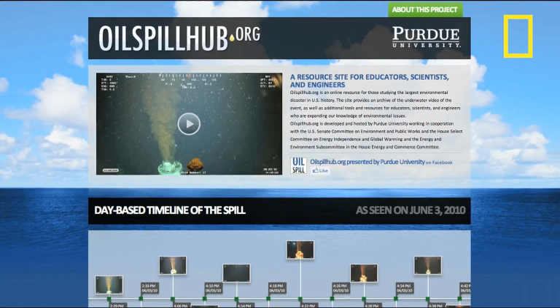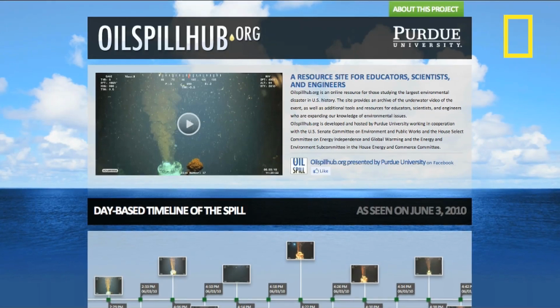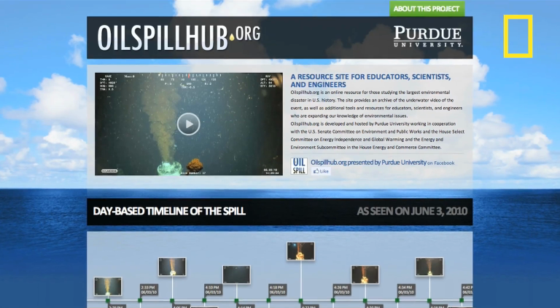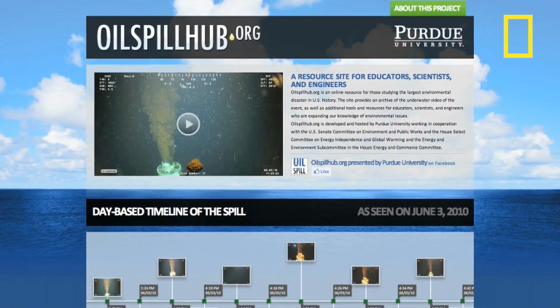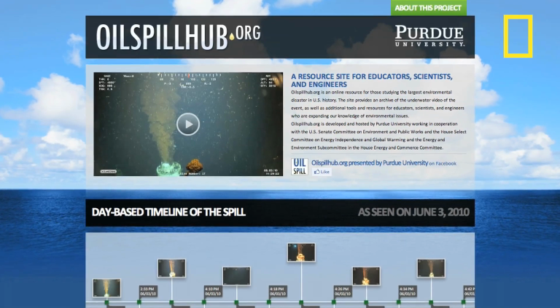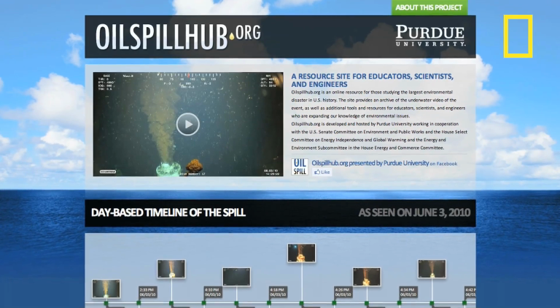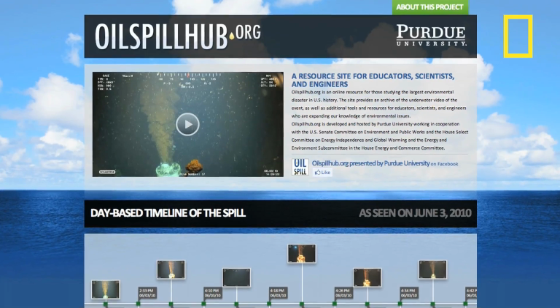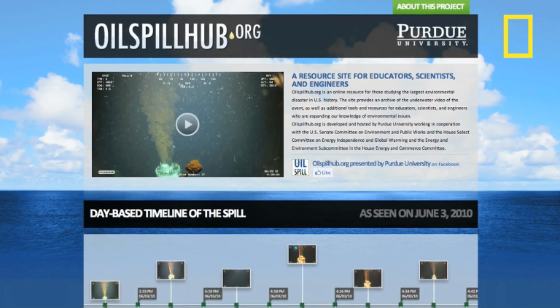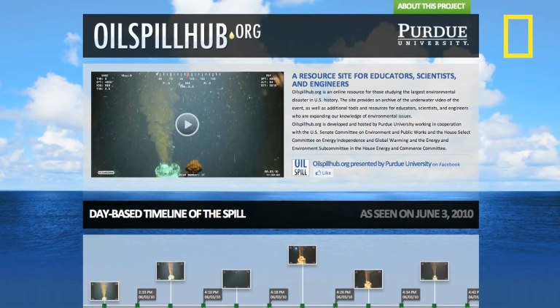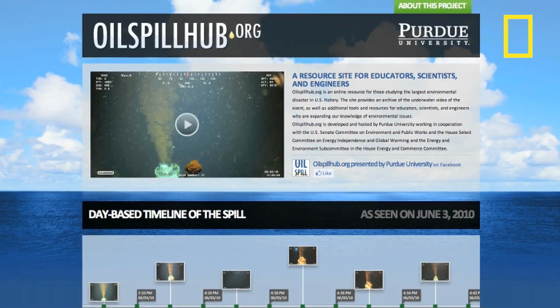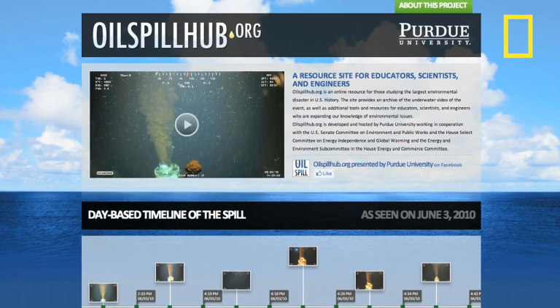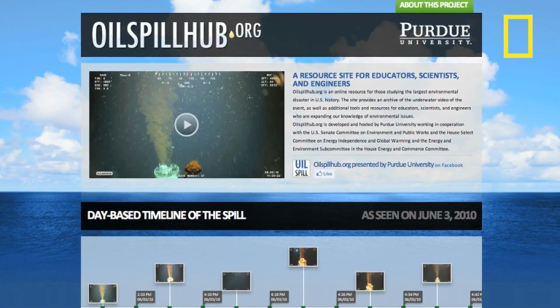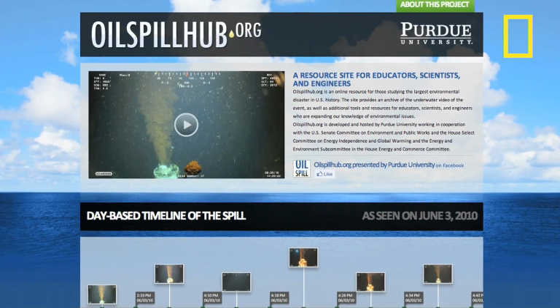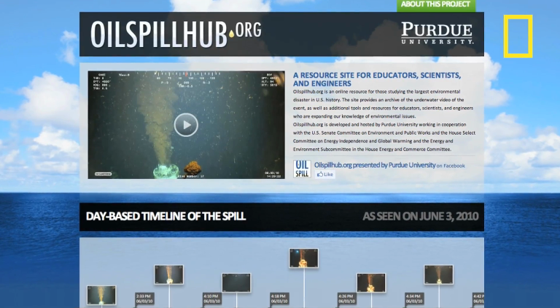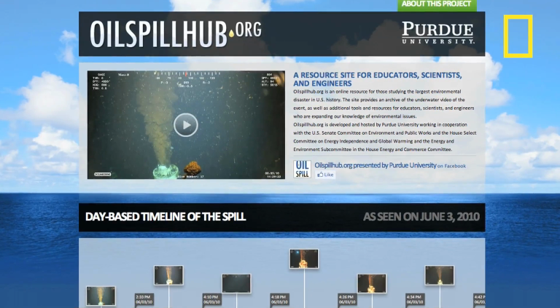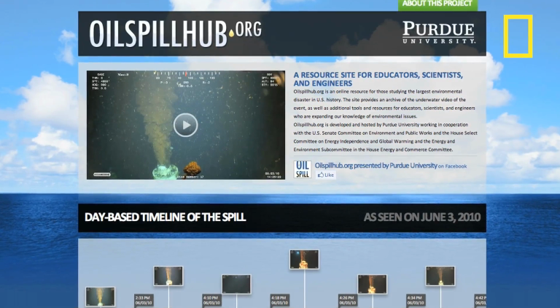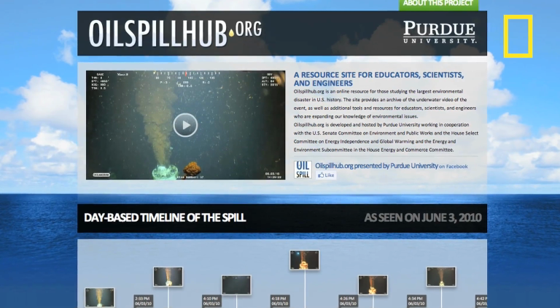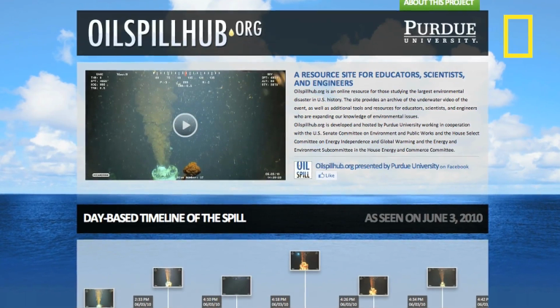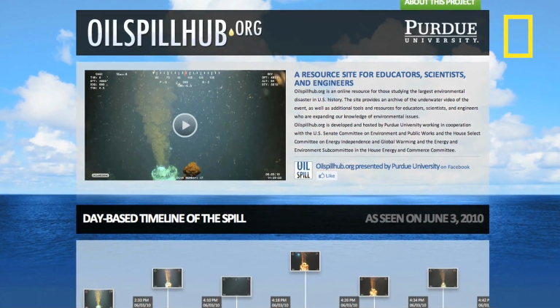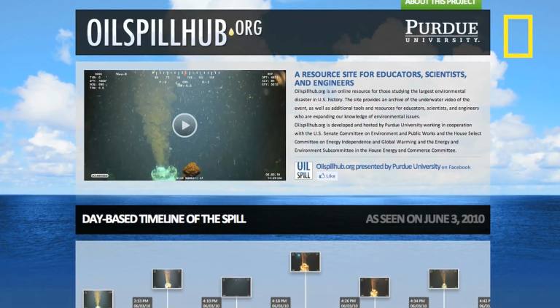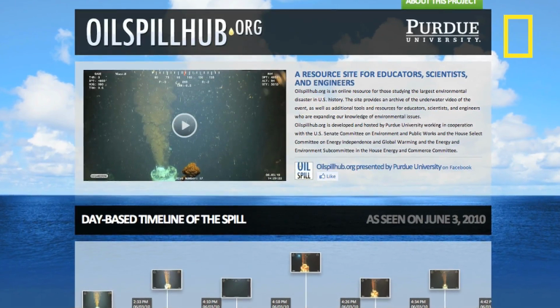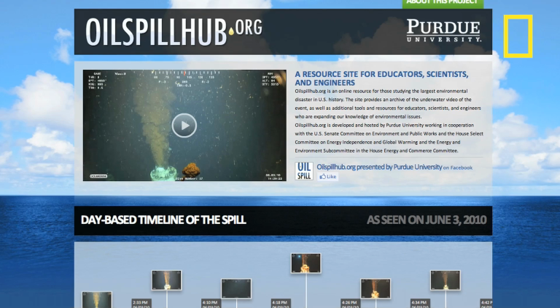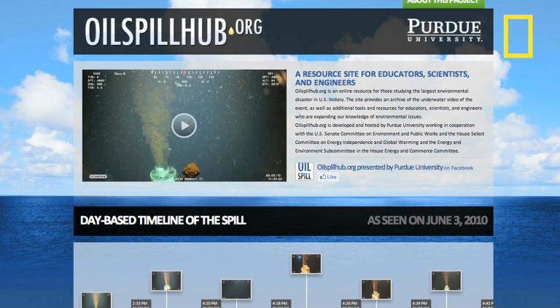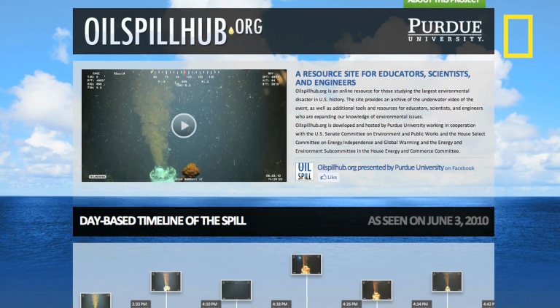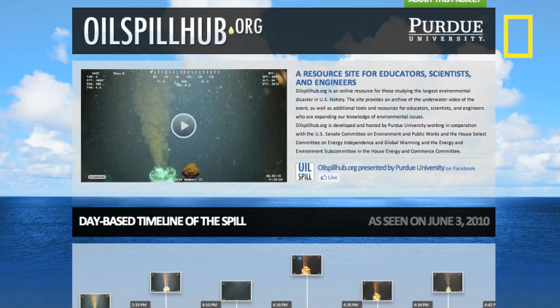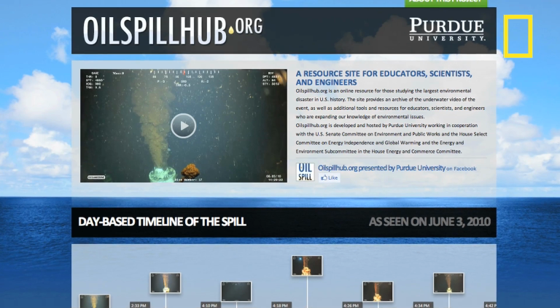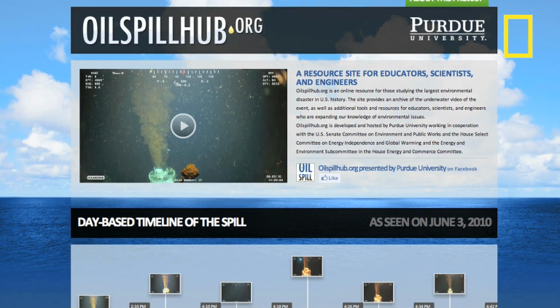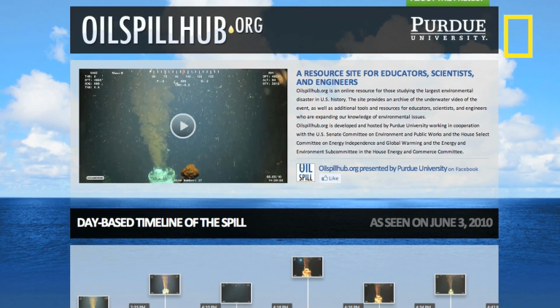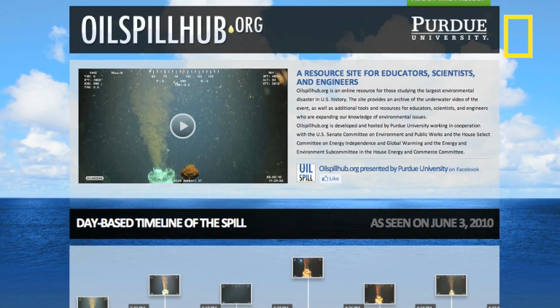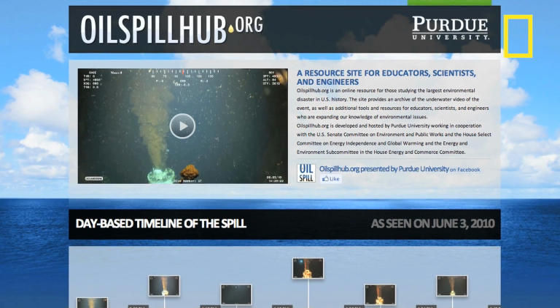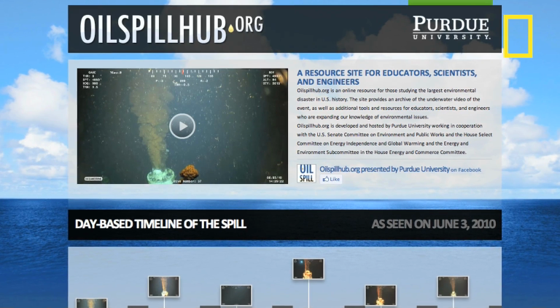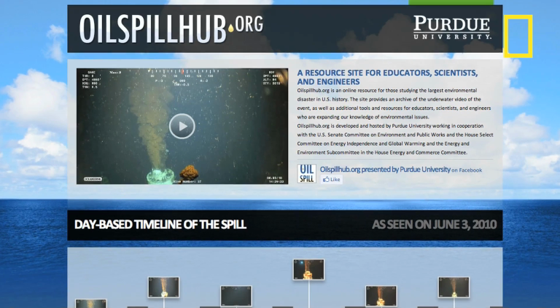Worley has created a website showing more than 160 hours of video of the spill at oilspillhub.org.